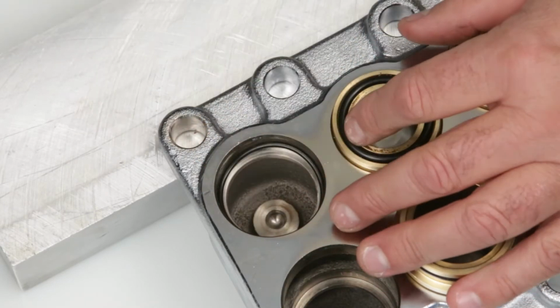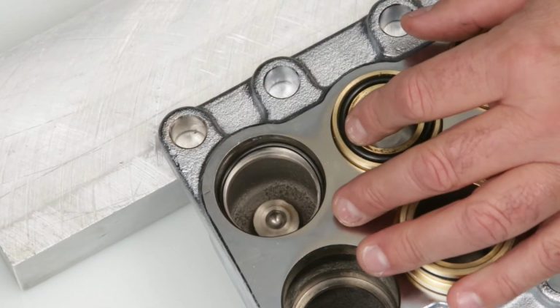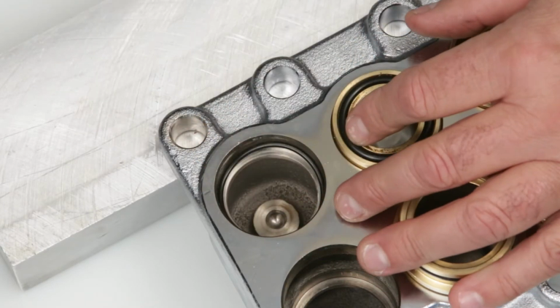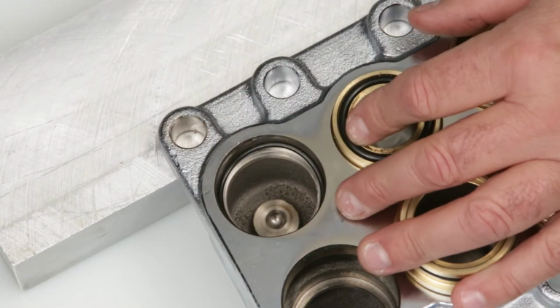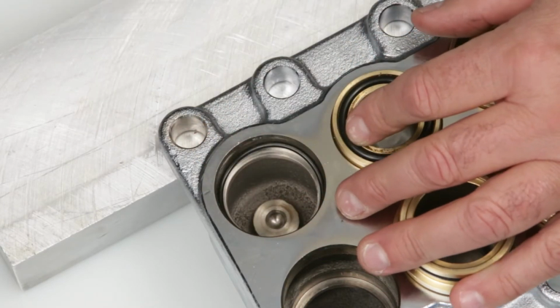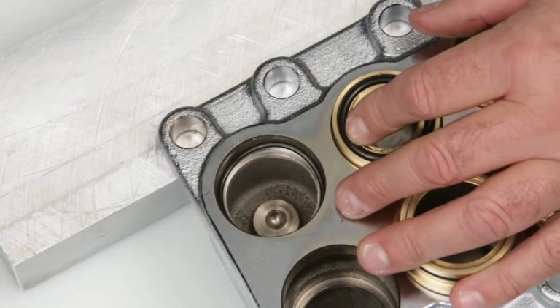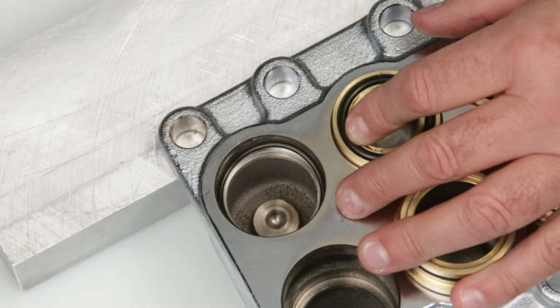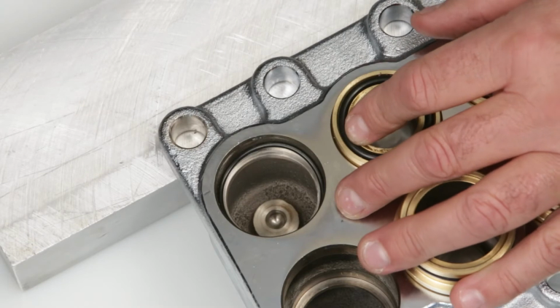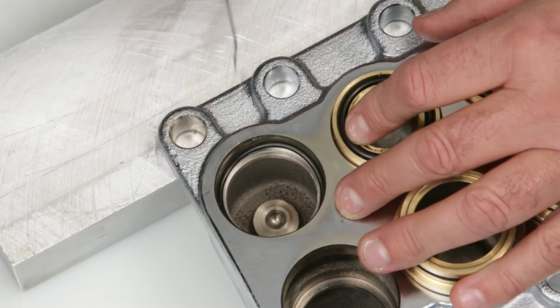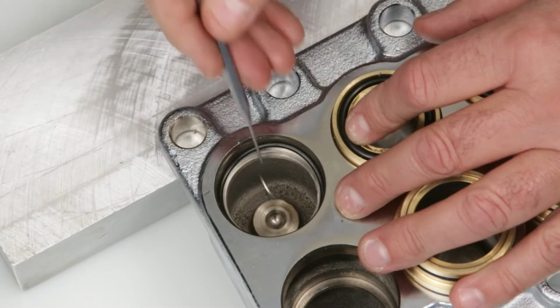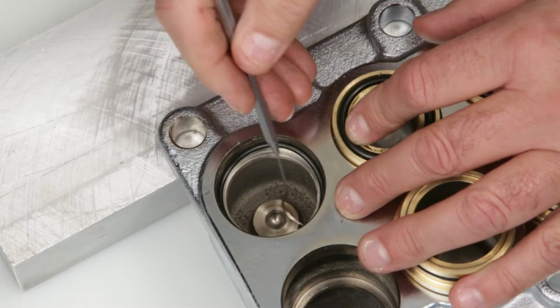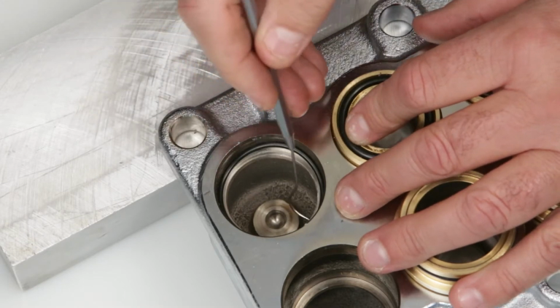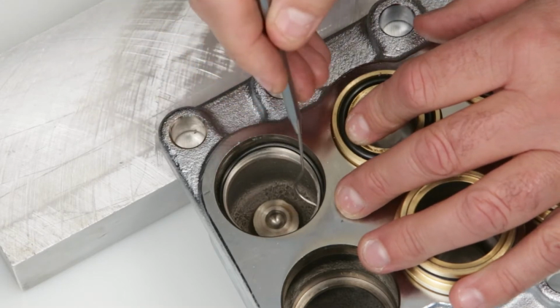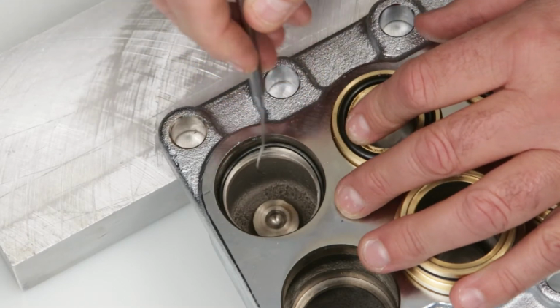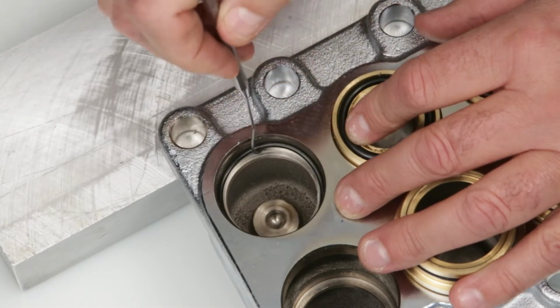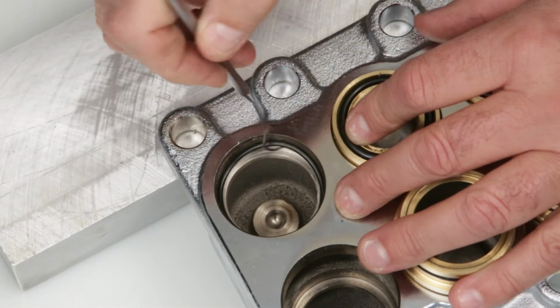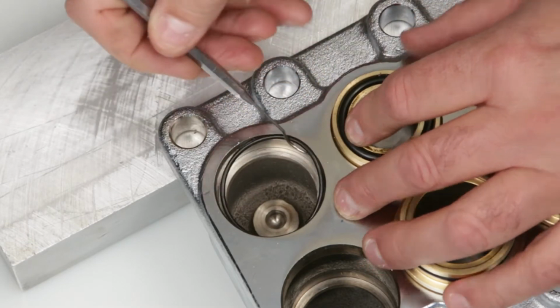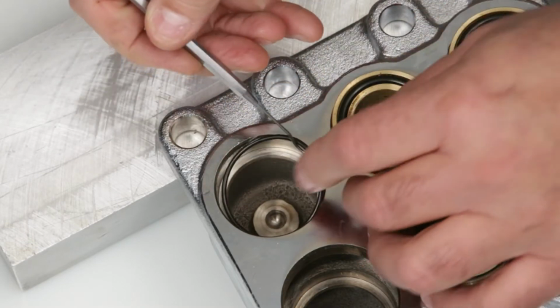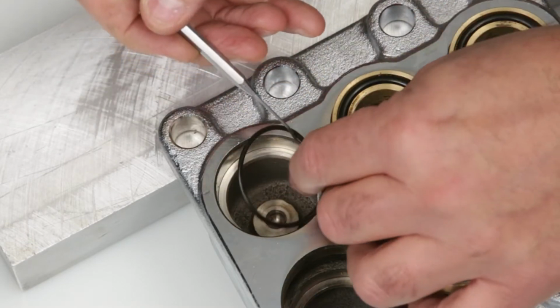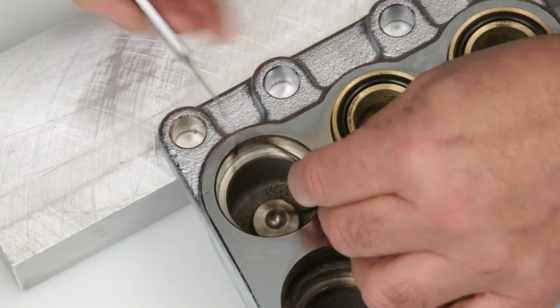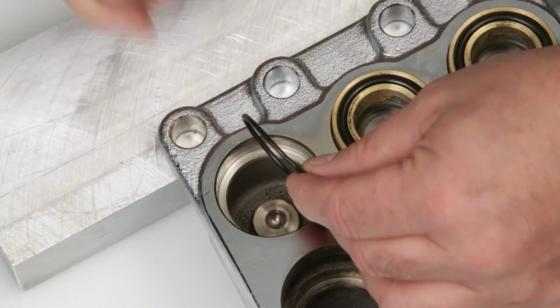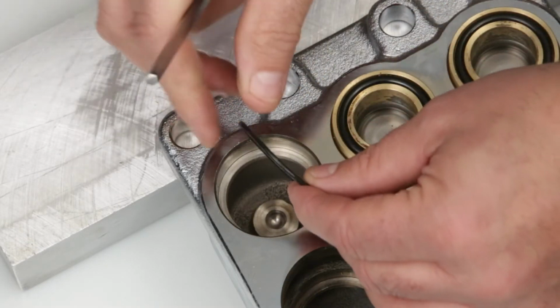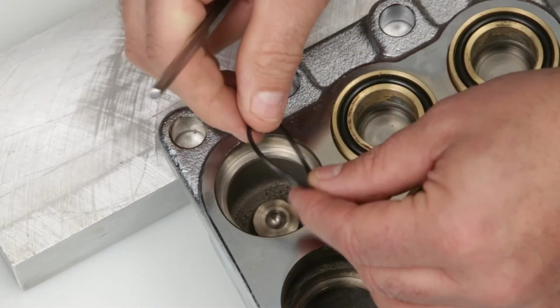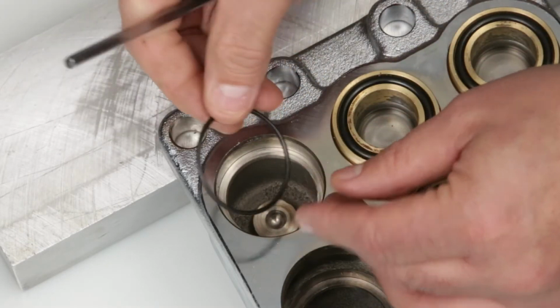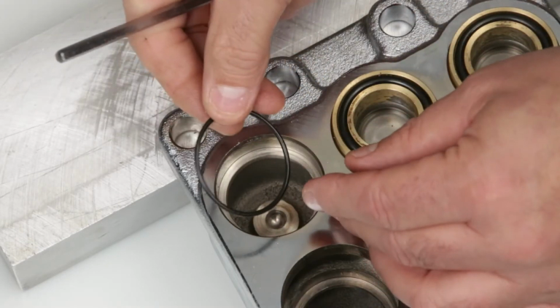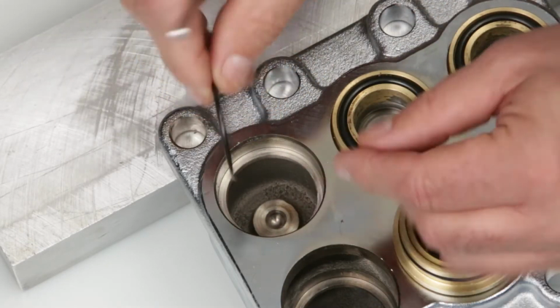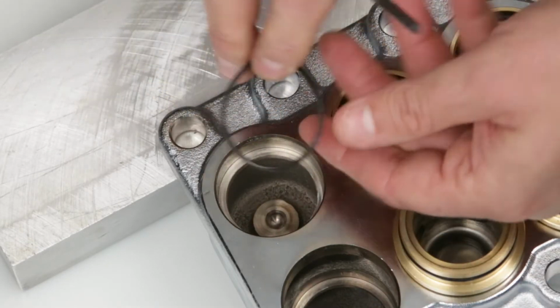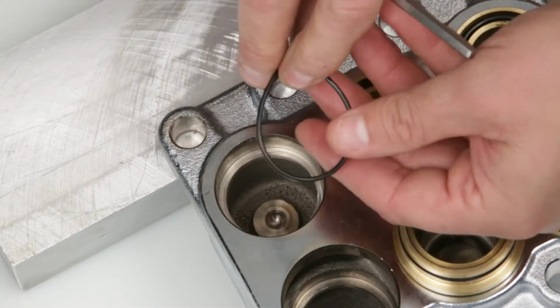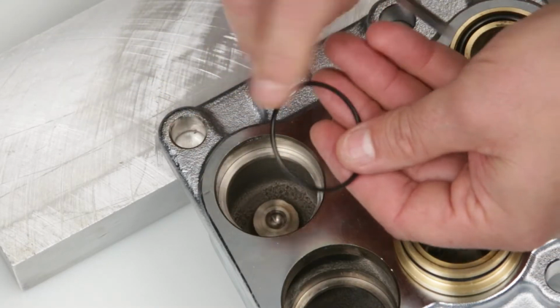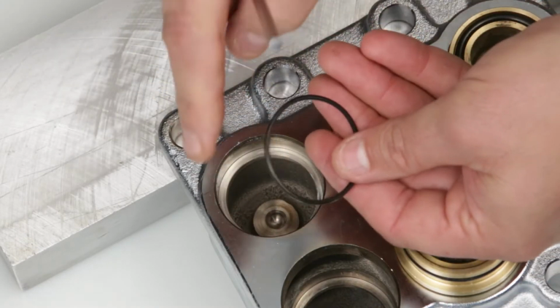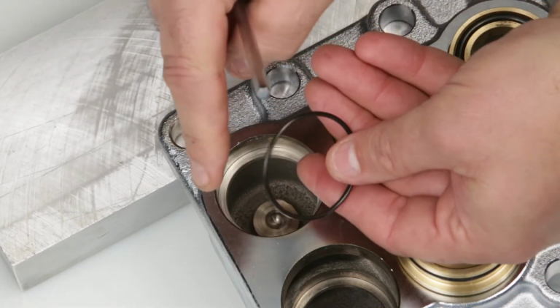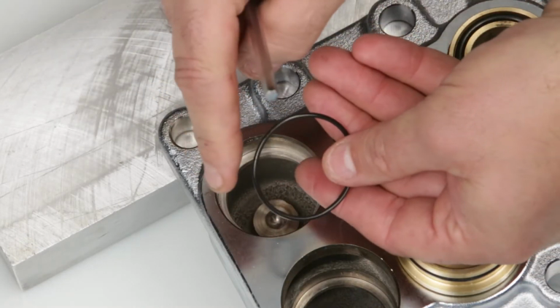Last, using a pick, remove the valve seat O-ring. Inspect the O-ring for cuts, nicks, or damage.